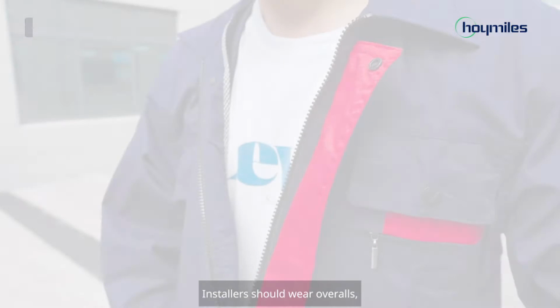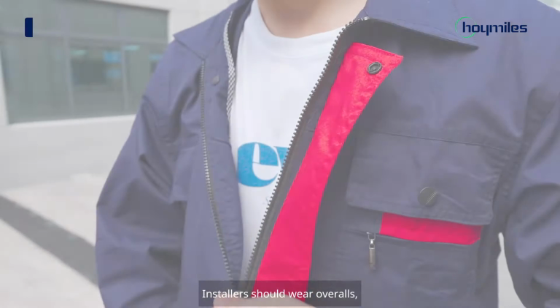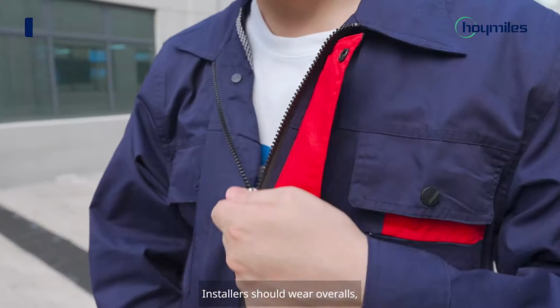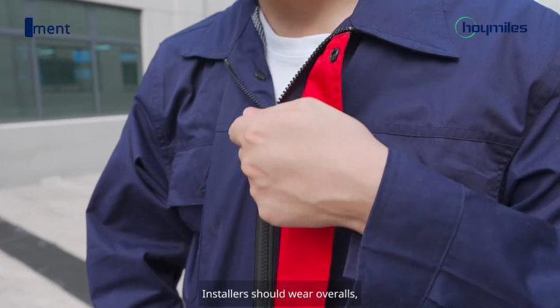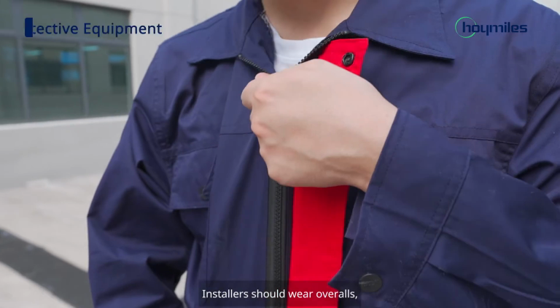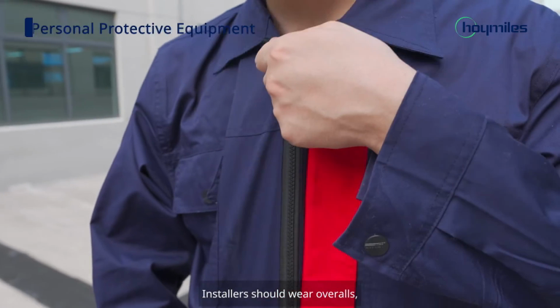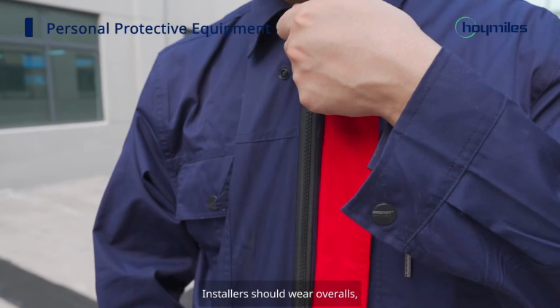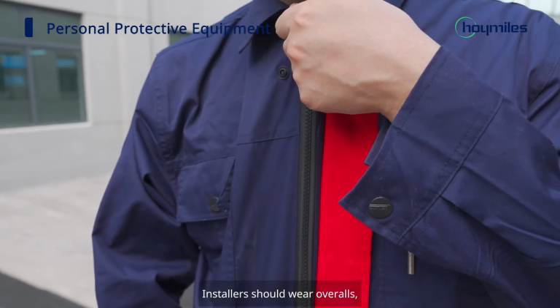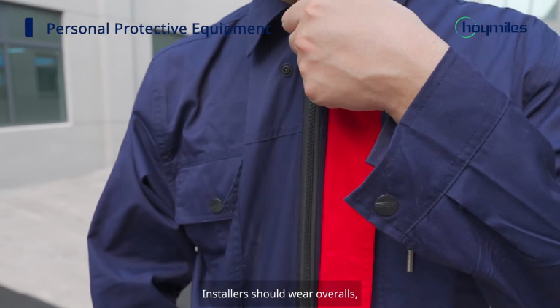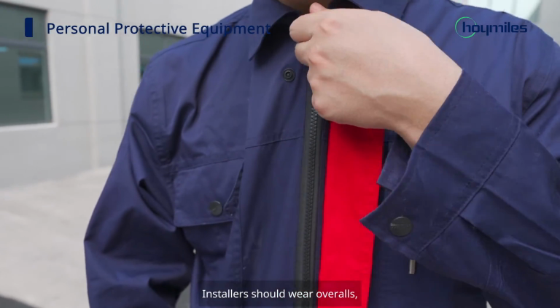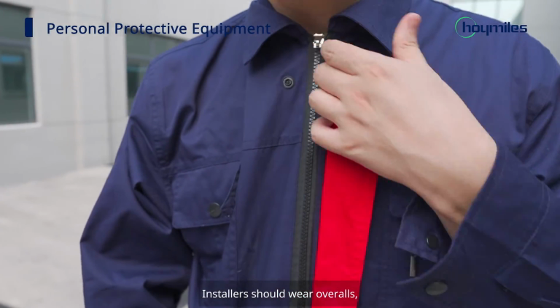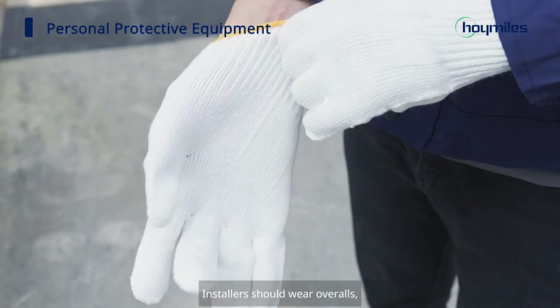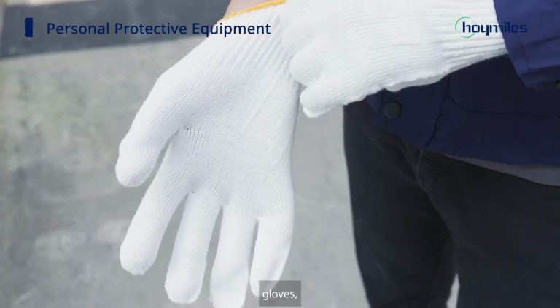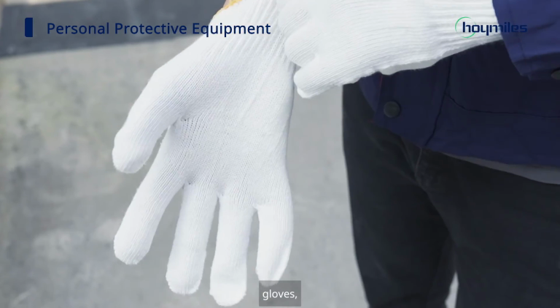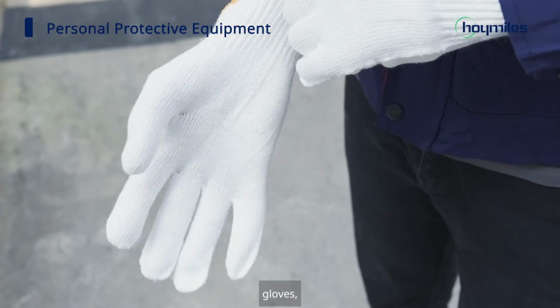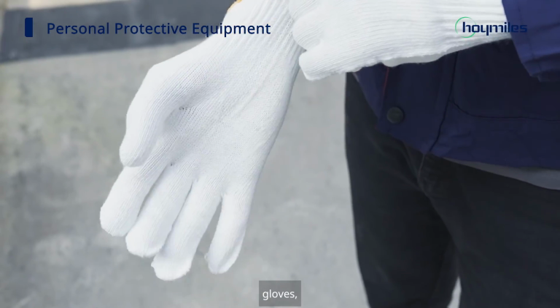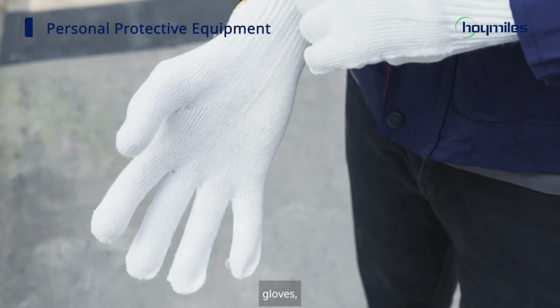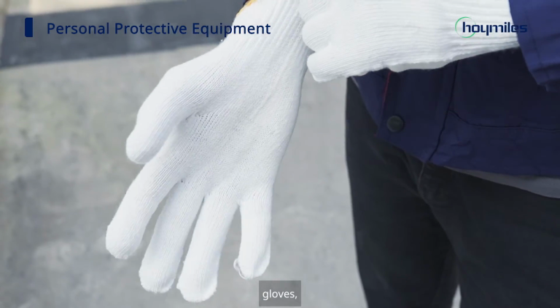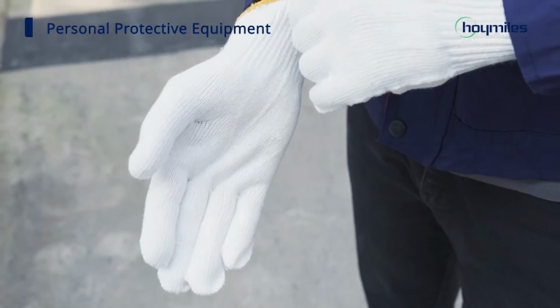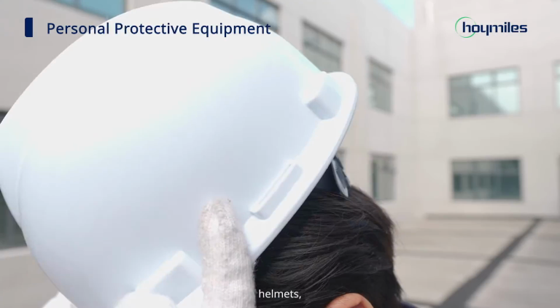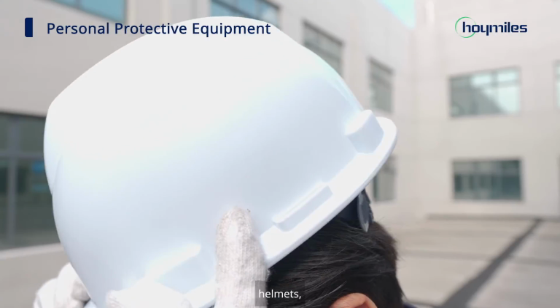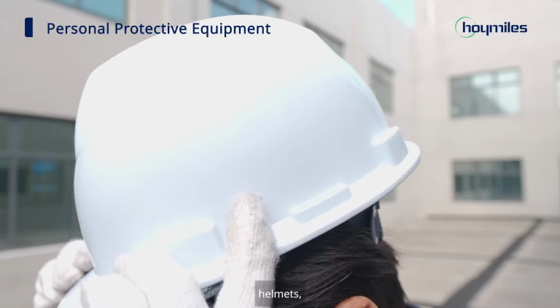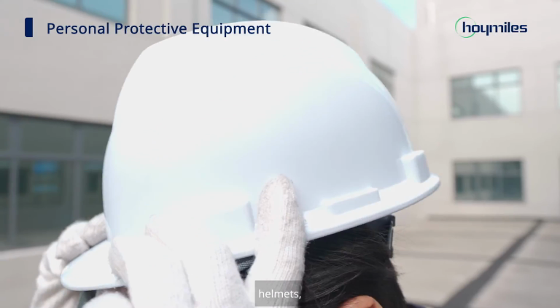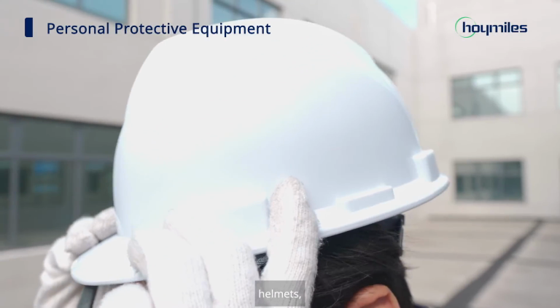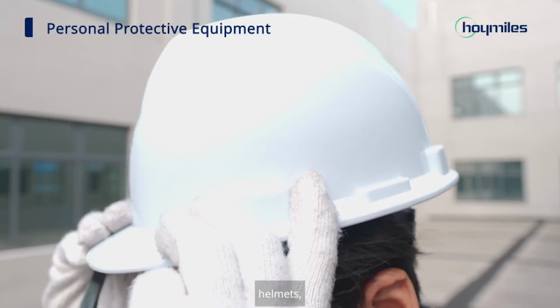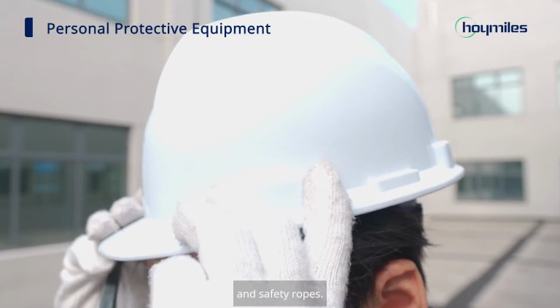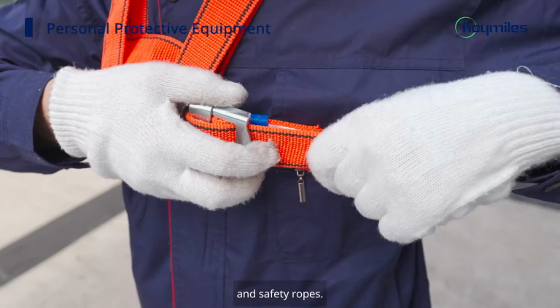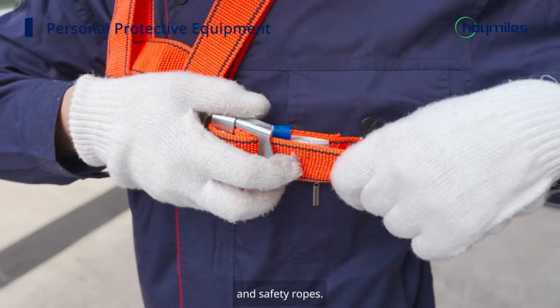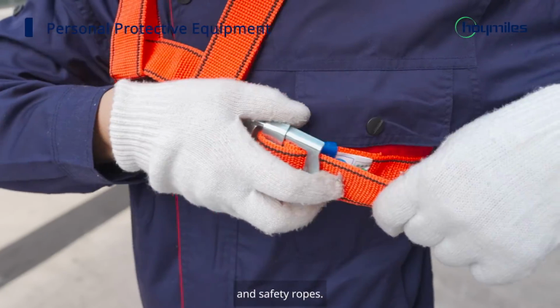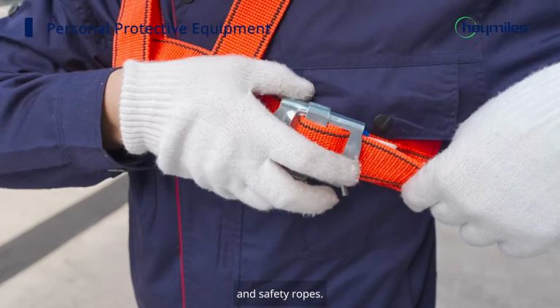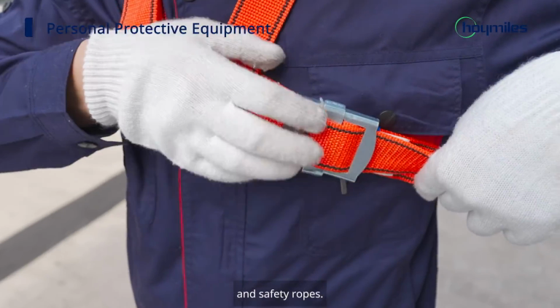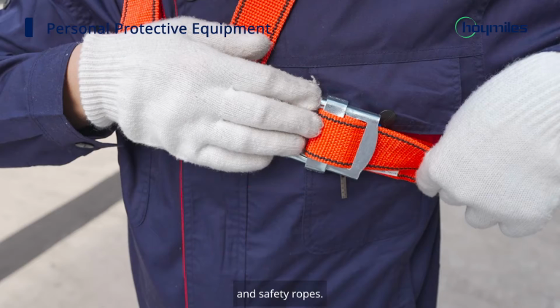Installers should wear overalls, gloves, helmets, and safety ropes.